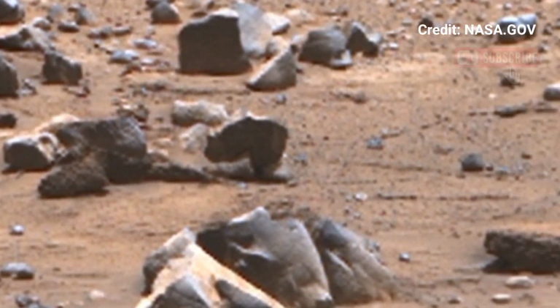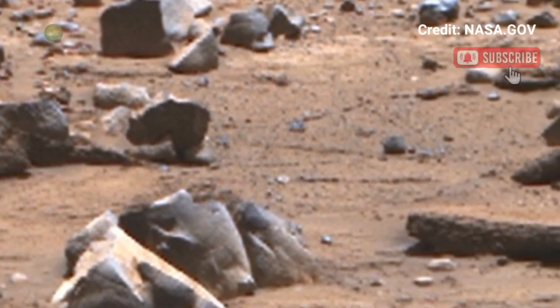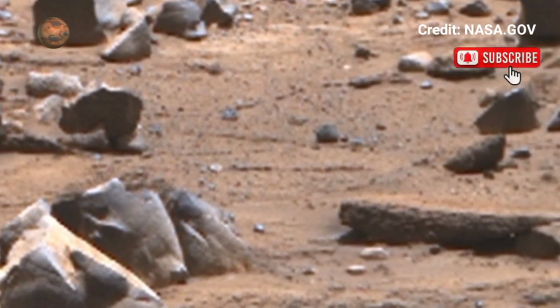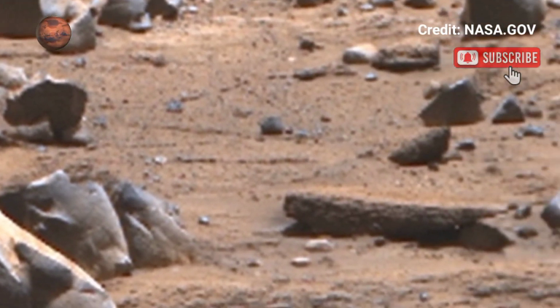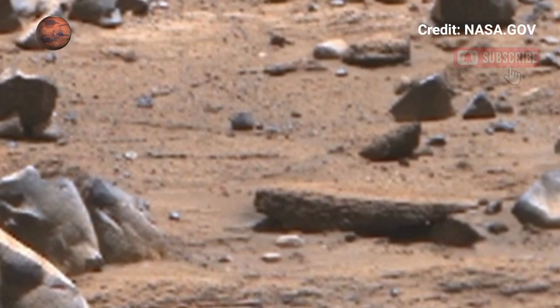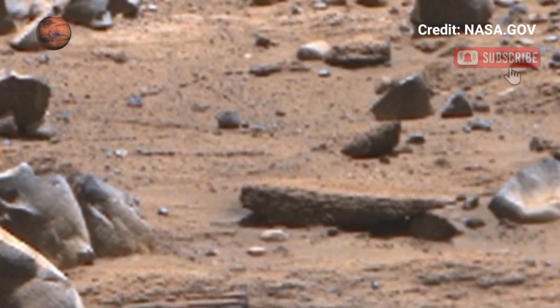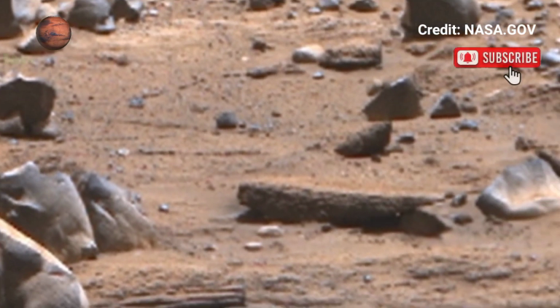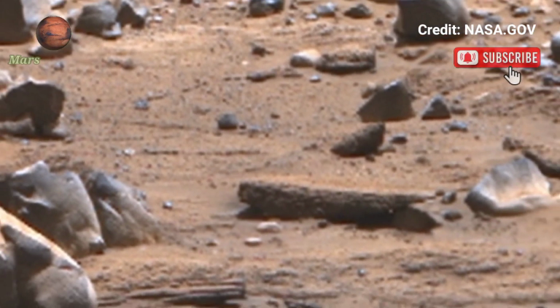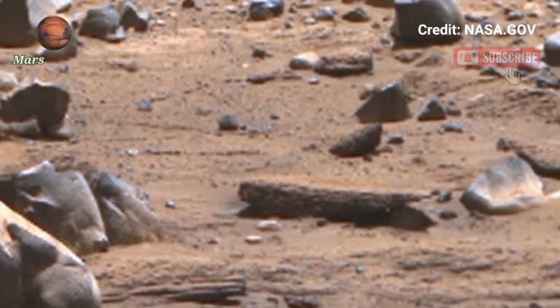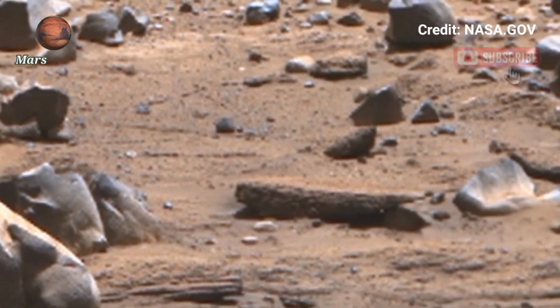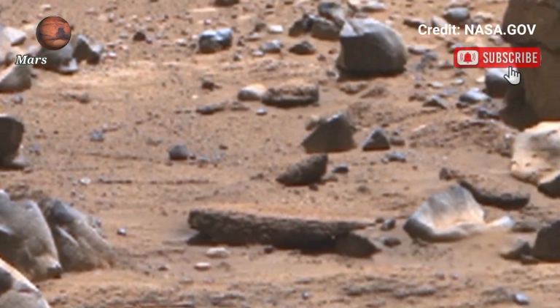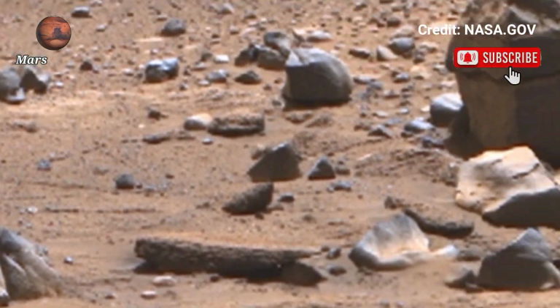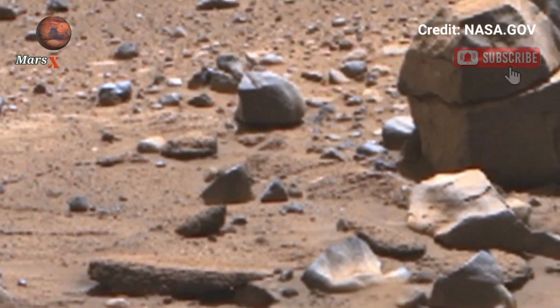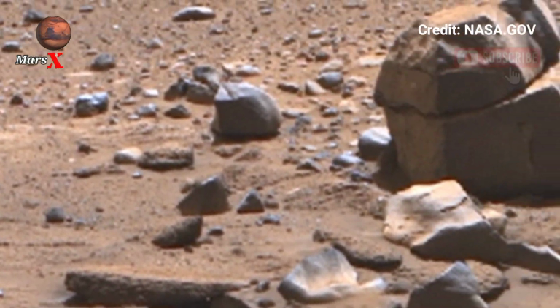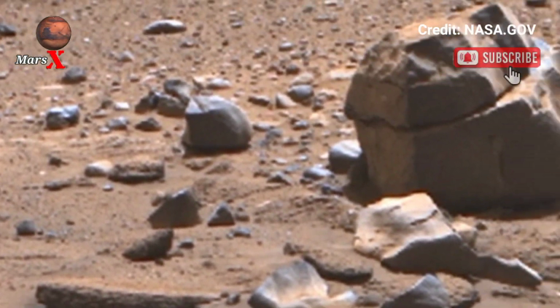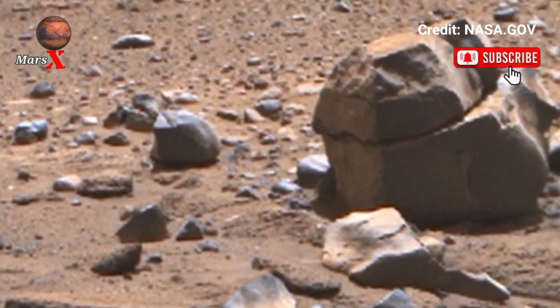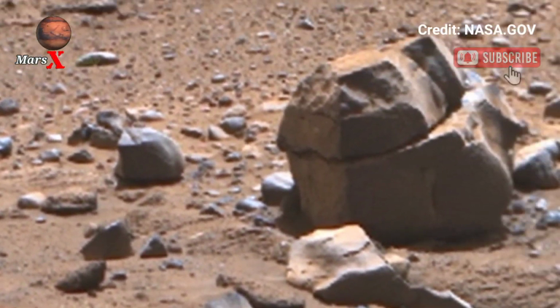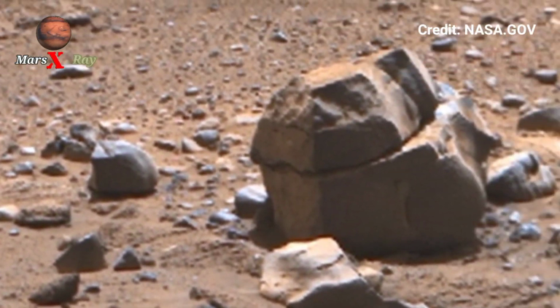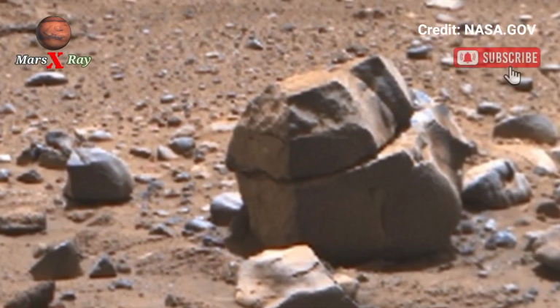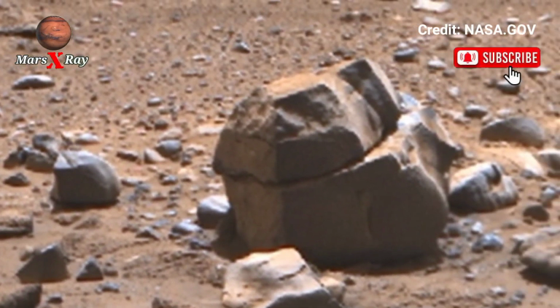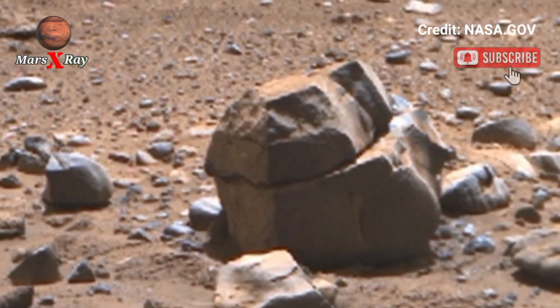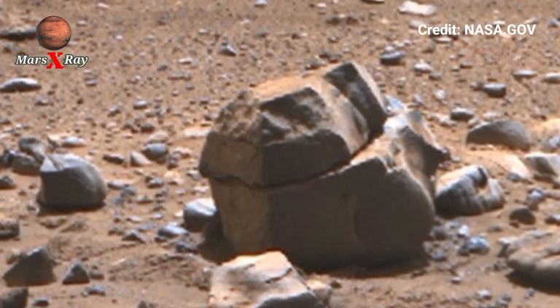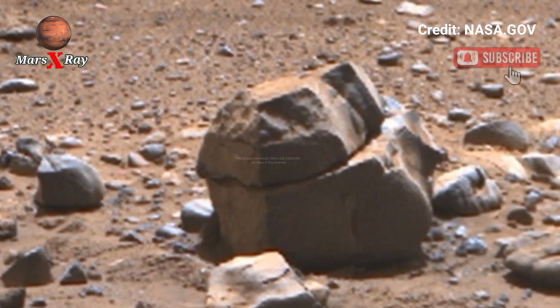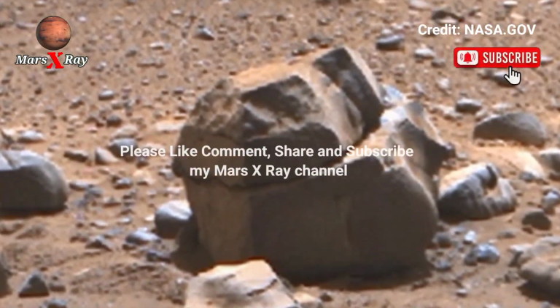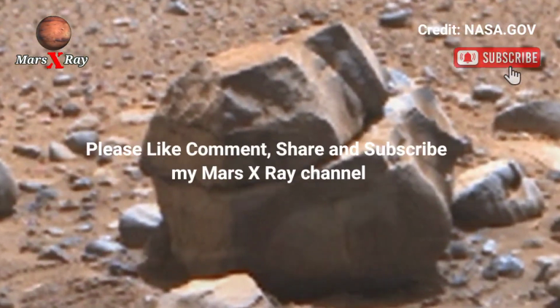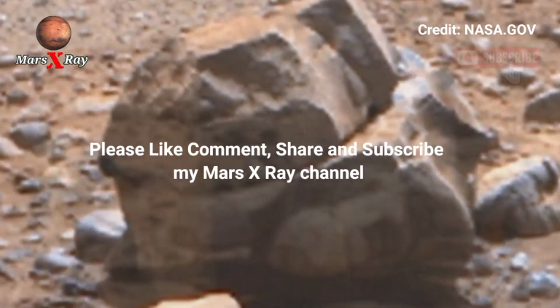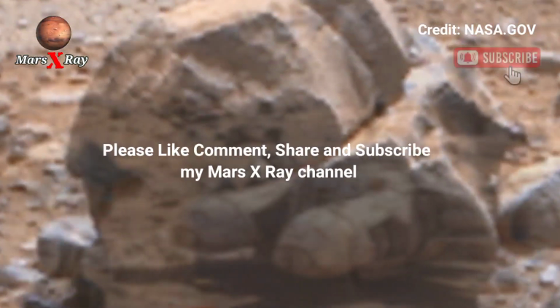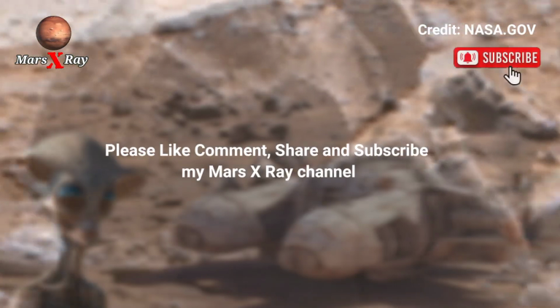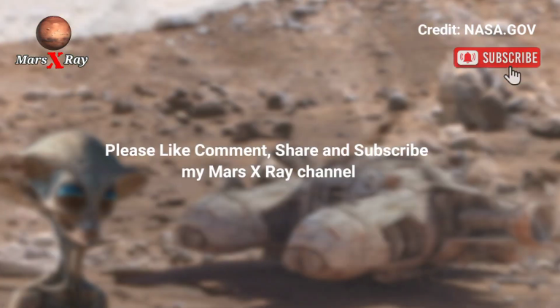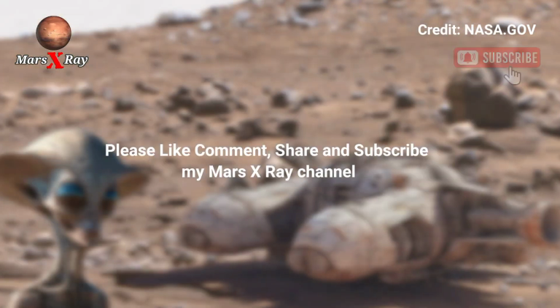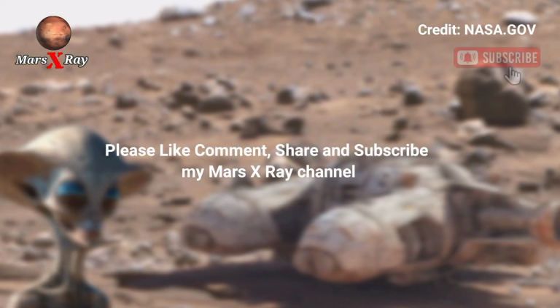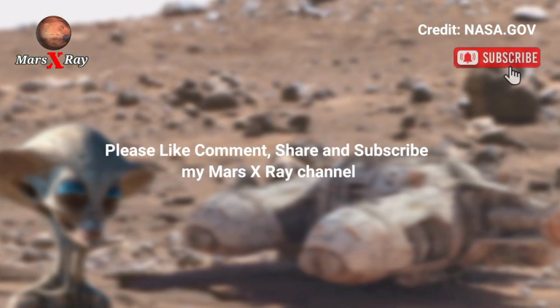Check out the latest footage and videos captured by Perseverance Rover. Friends, please like, share, and subscribe. Thanks for watching.